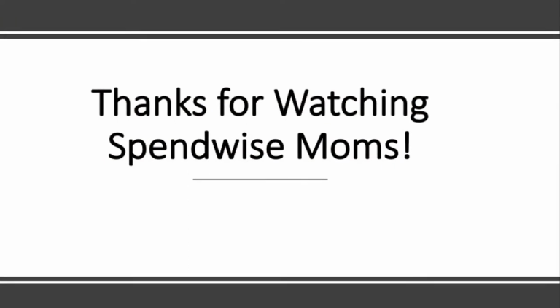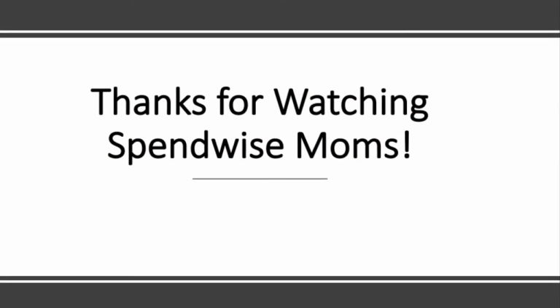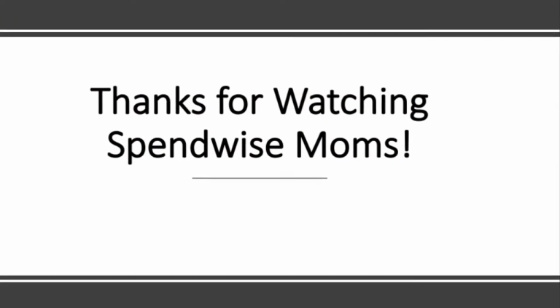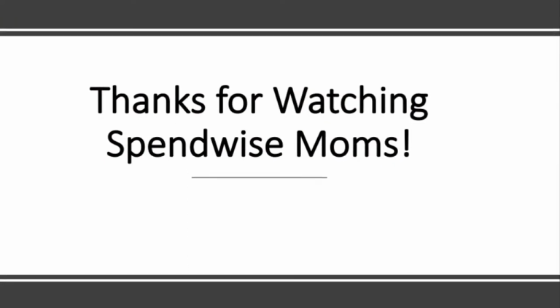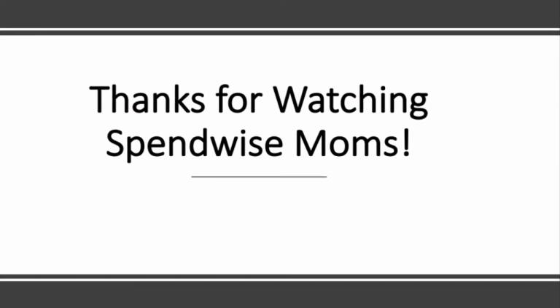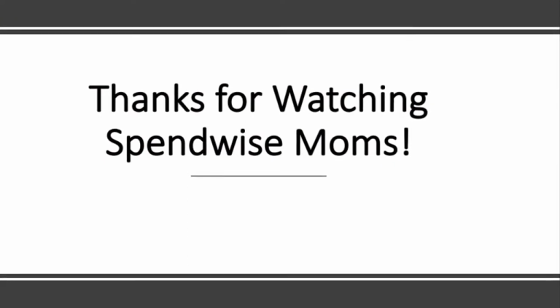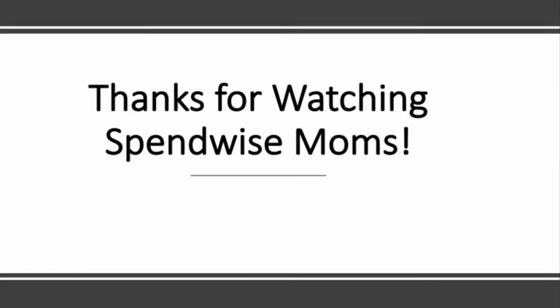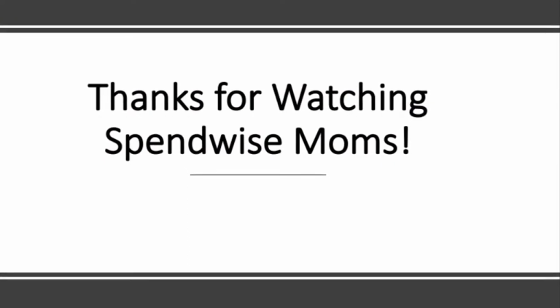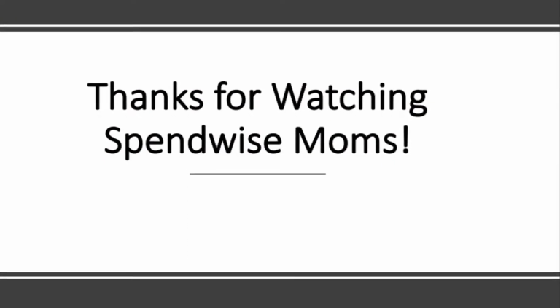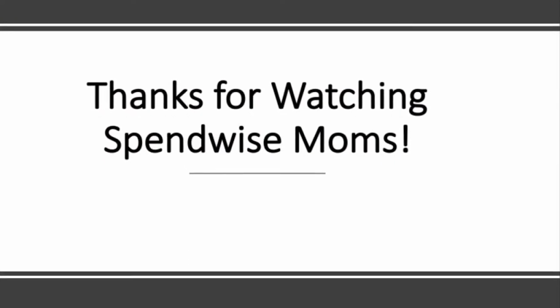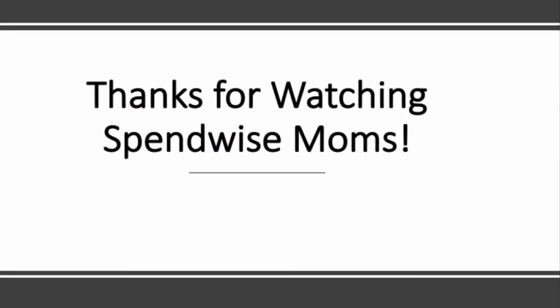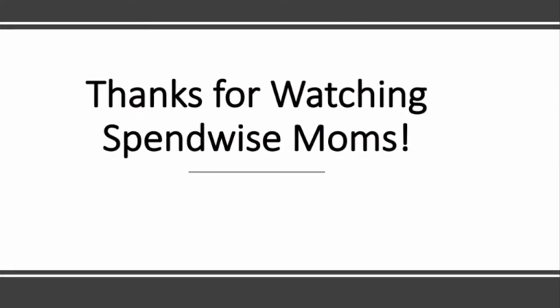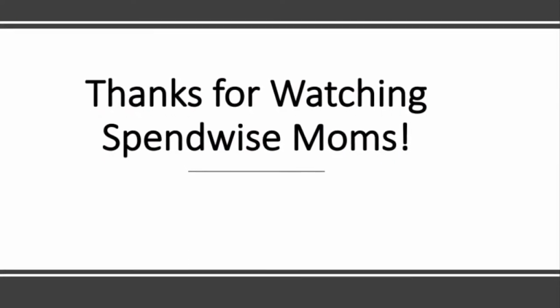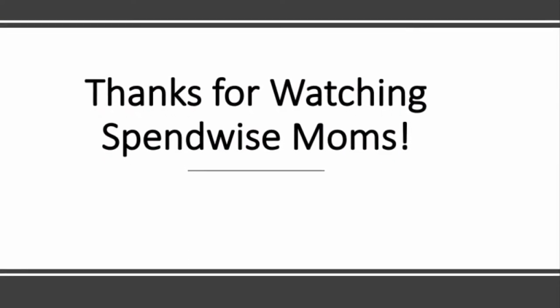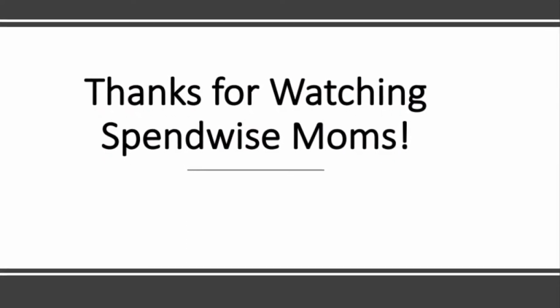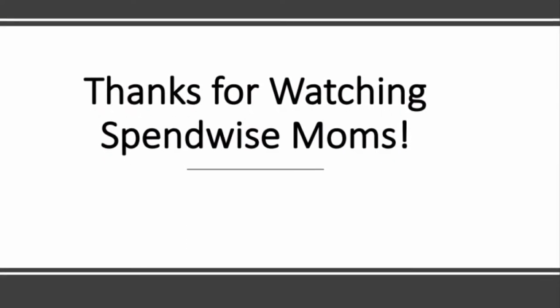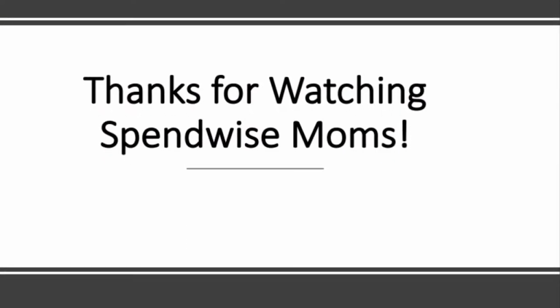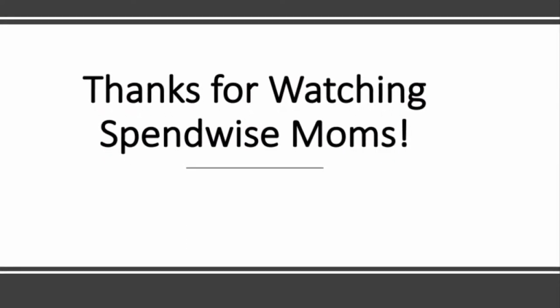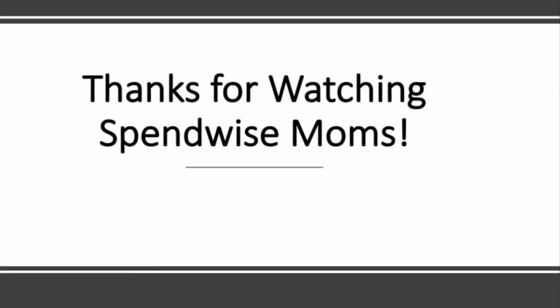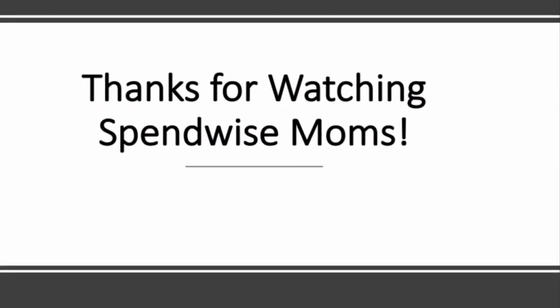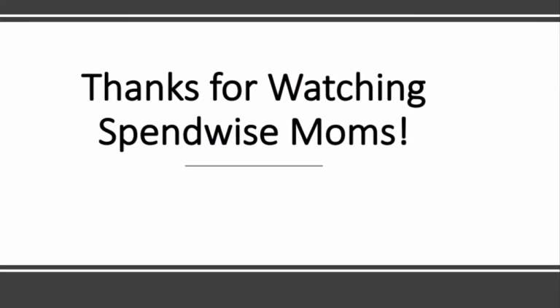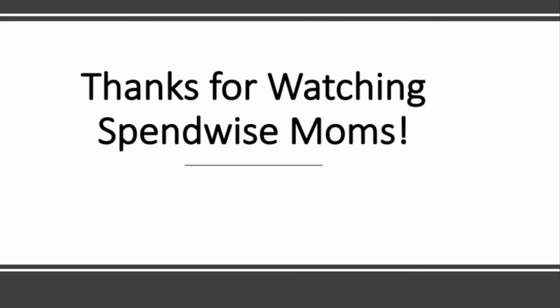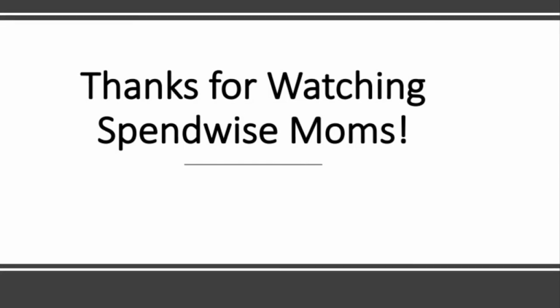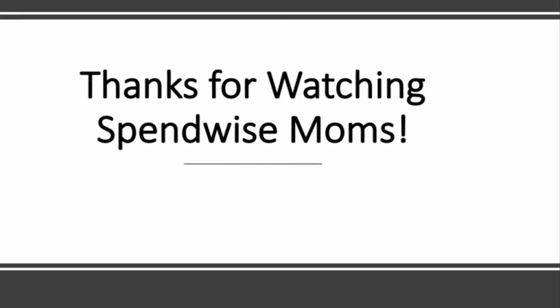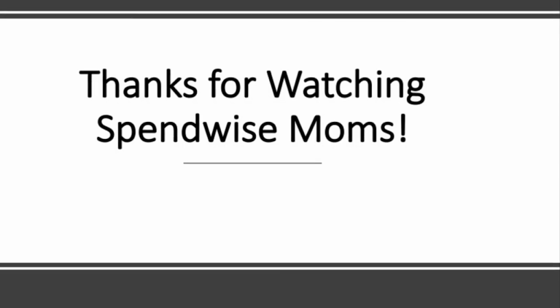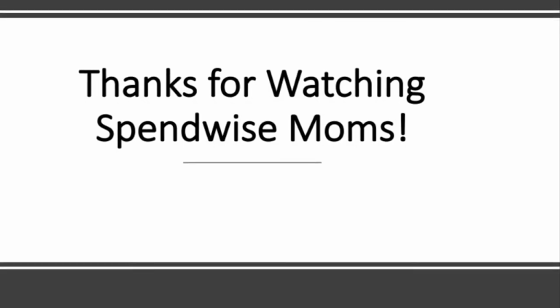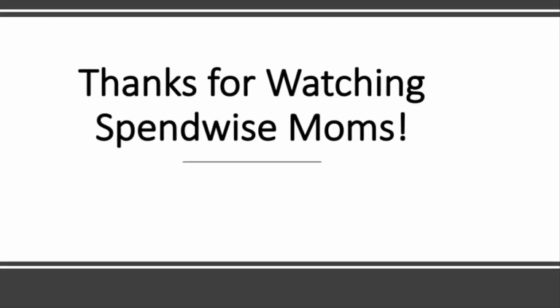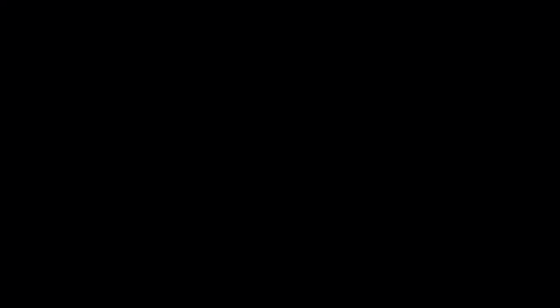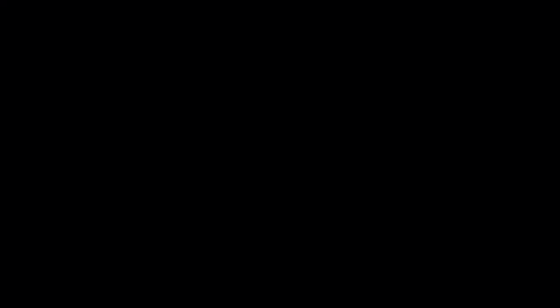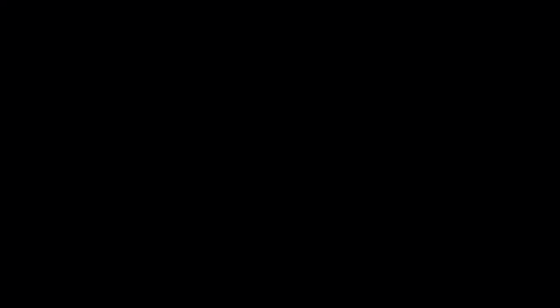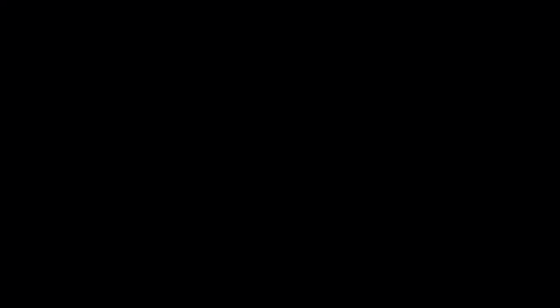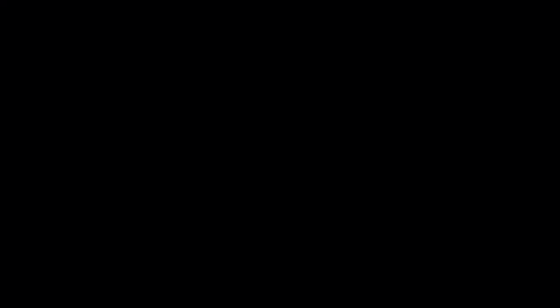And then you're done. Thanks for watching the SpendWise Moms channel. Please subscribe for more videos like this.